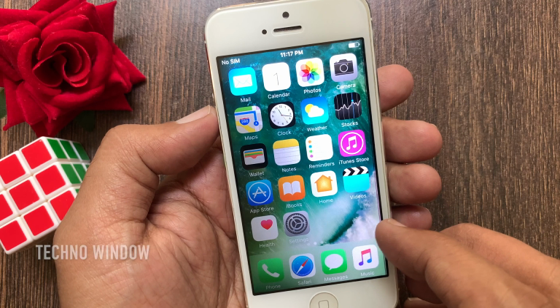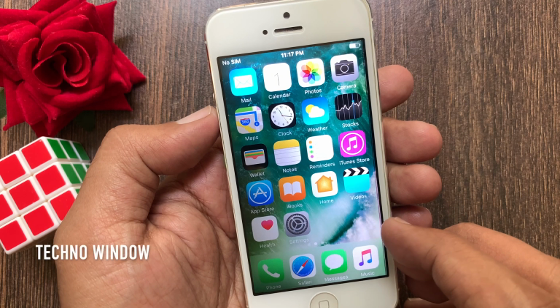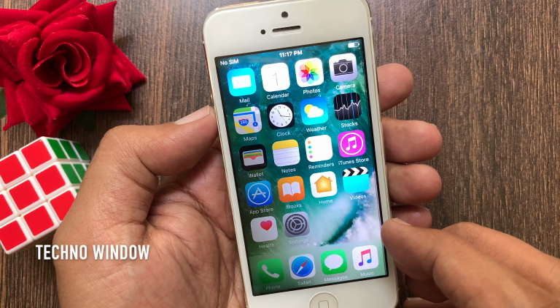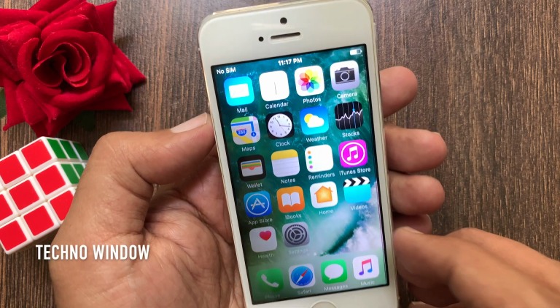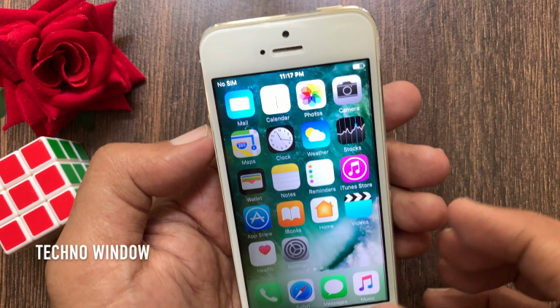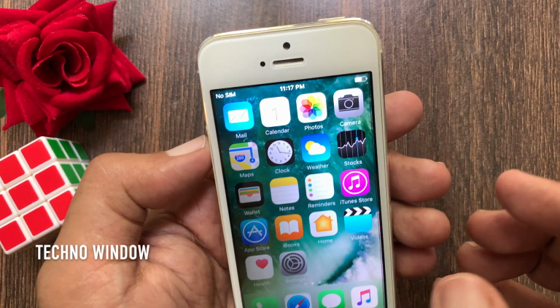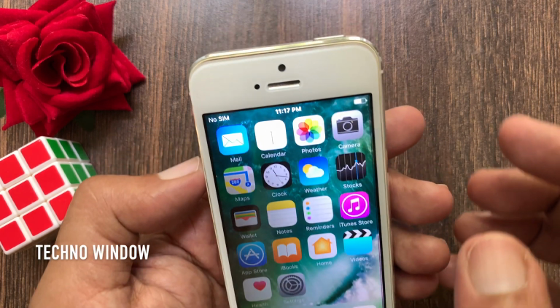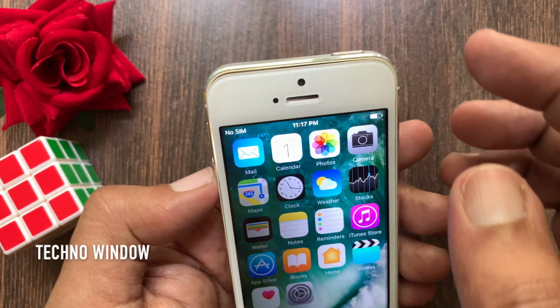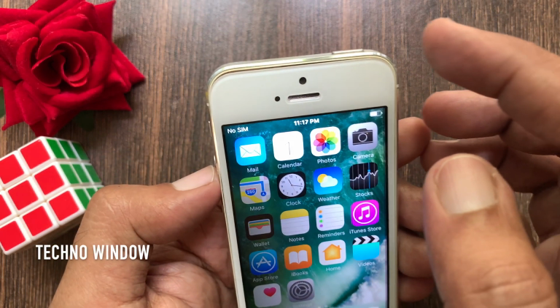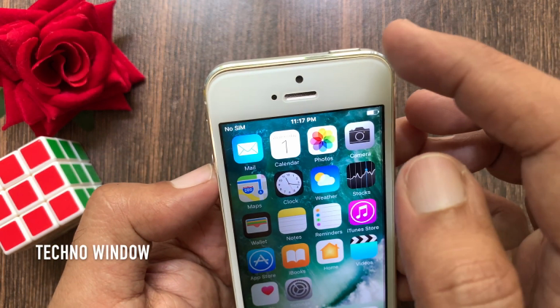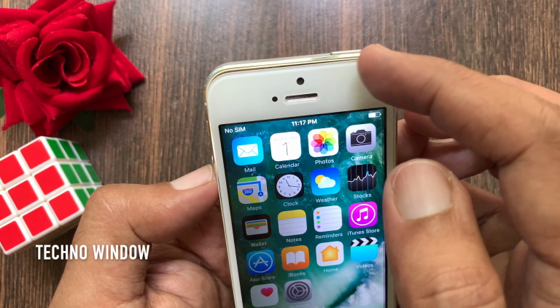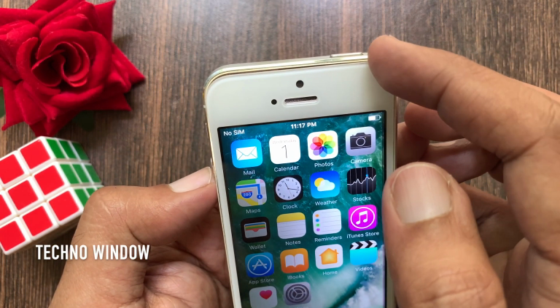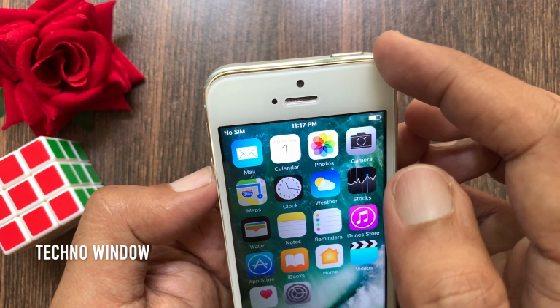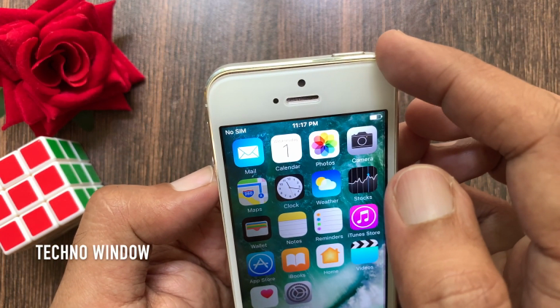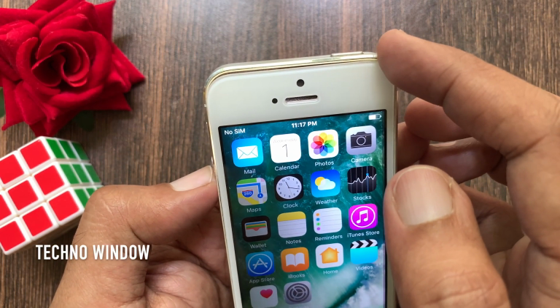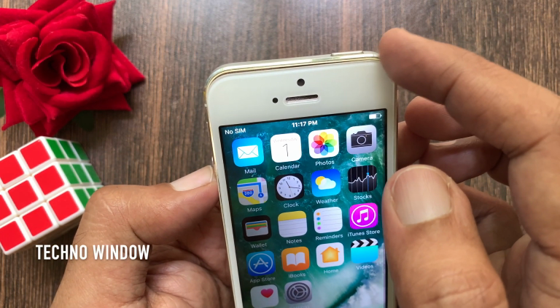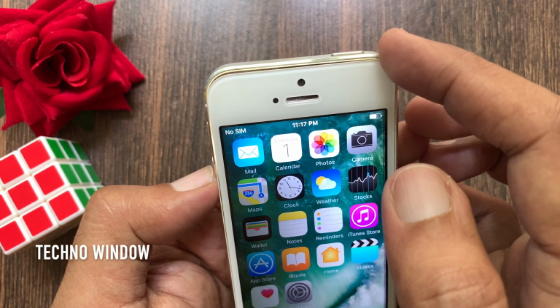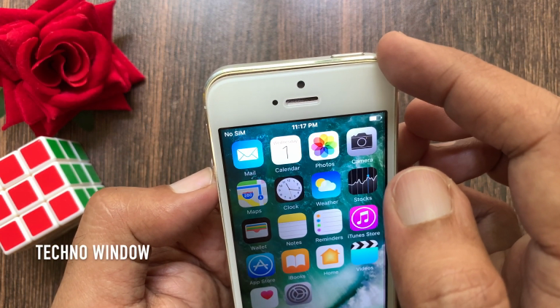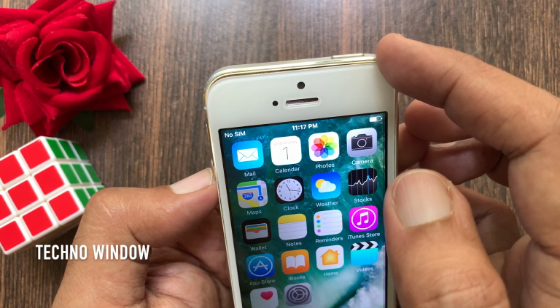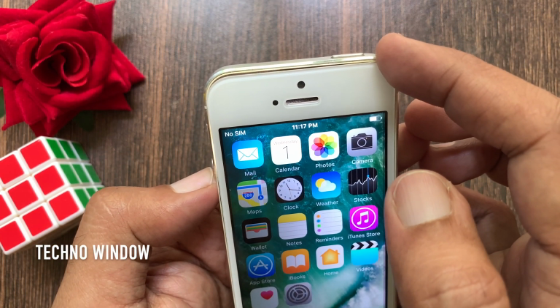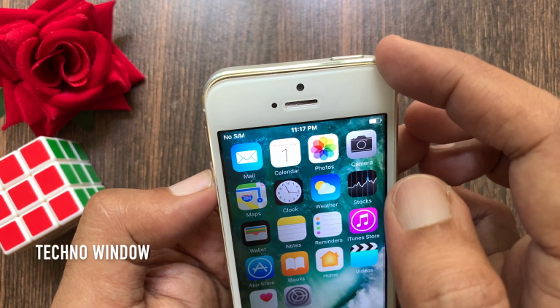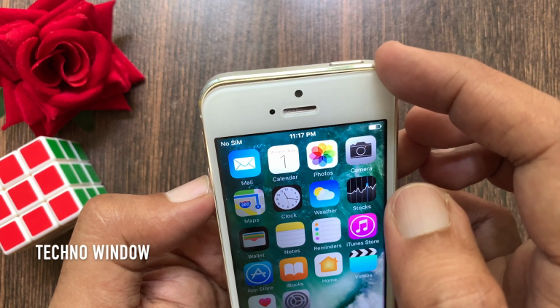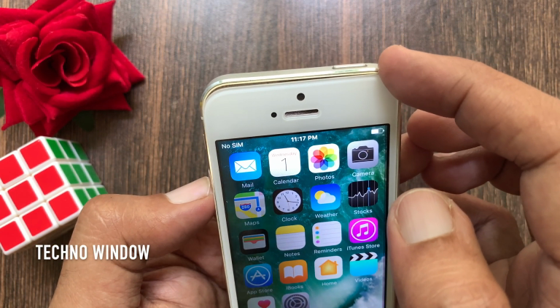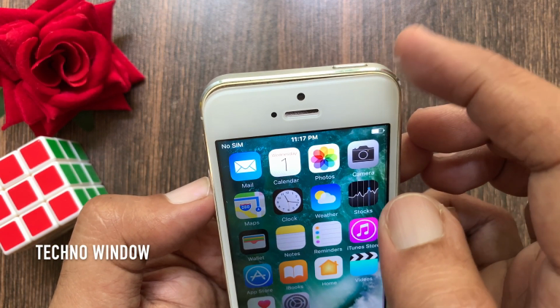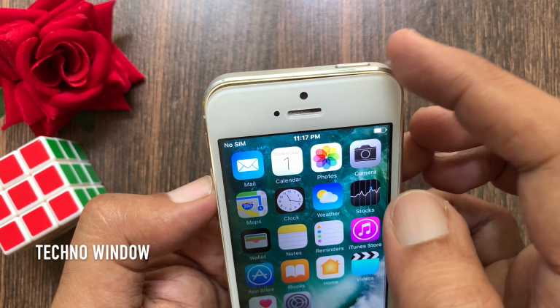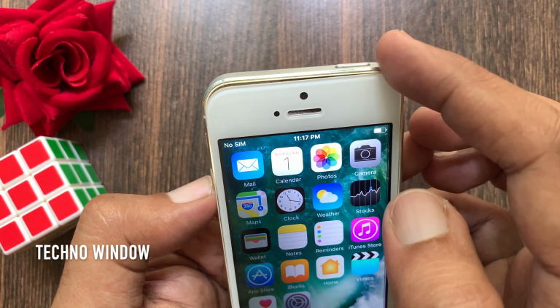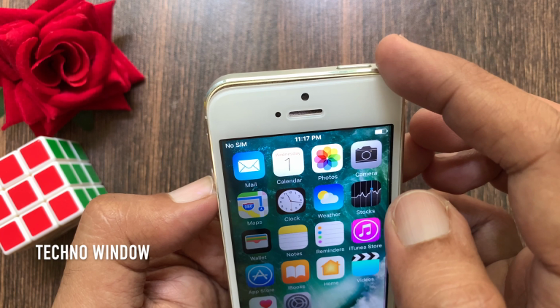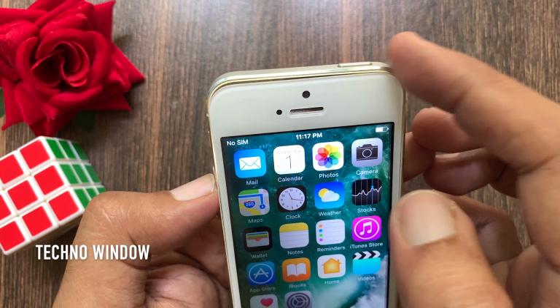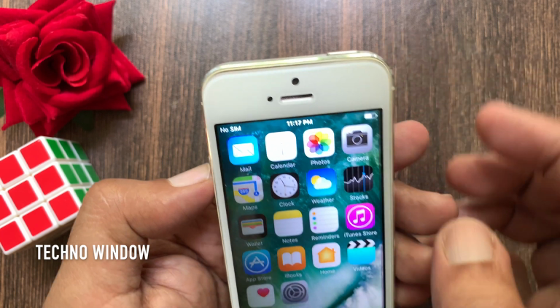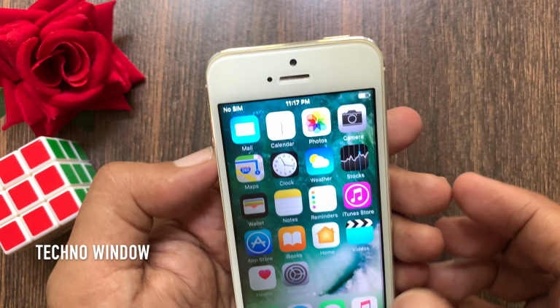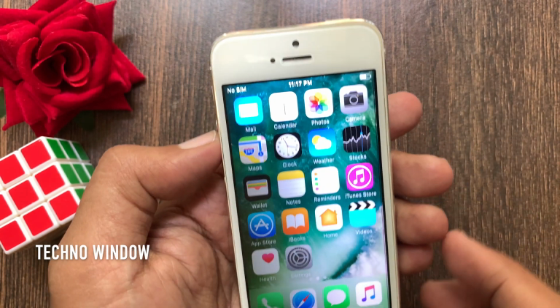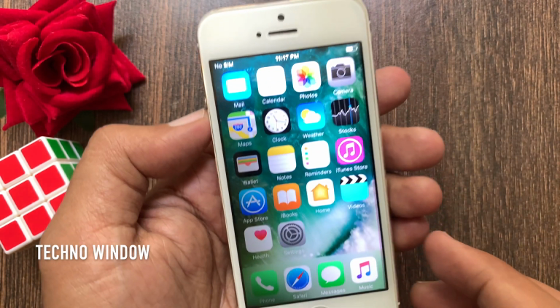Hi viewer. Today I want to show you how to turn off iPhone 5 without using the power button. Let's have a look.